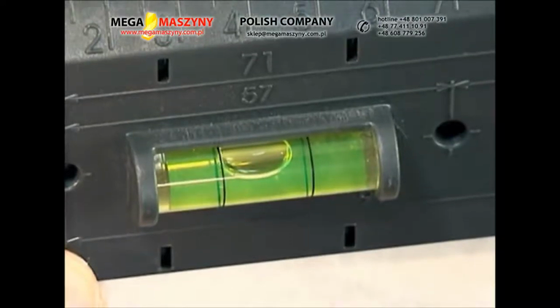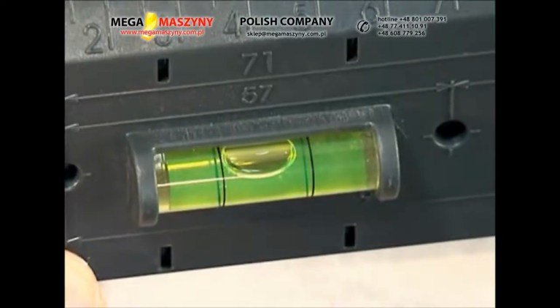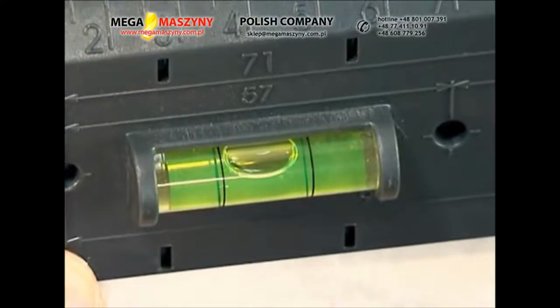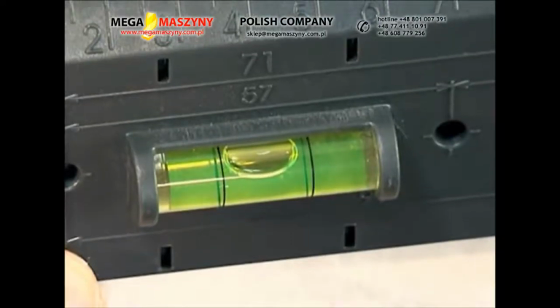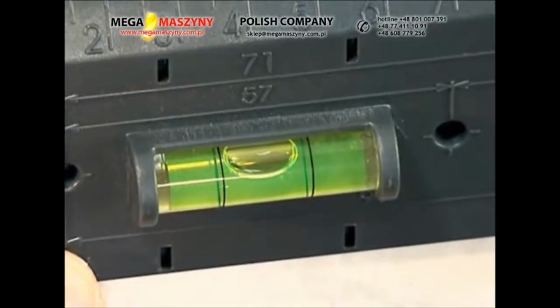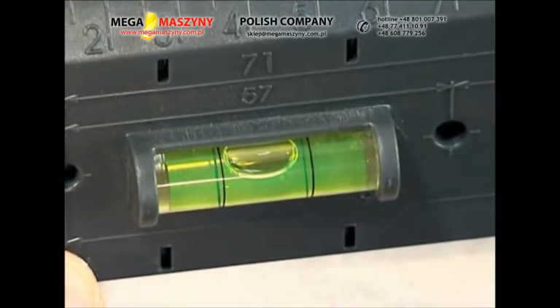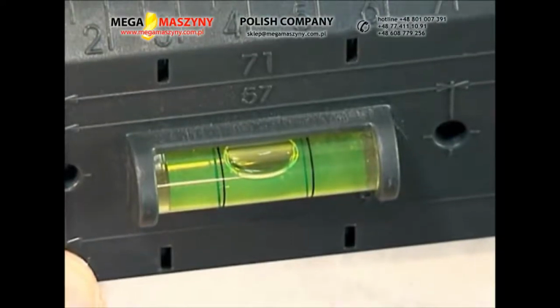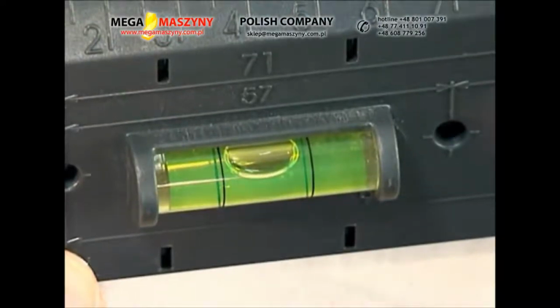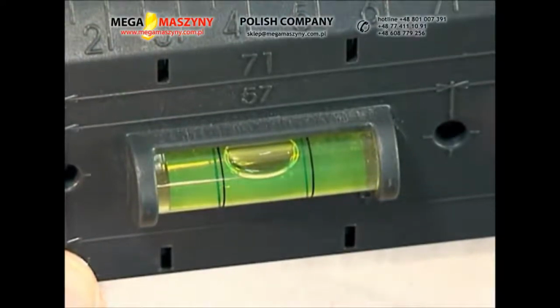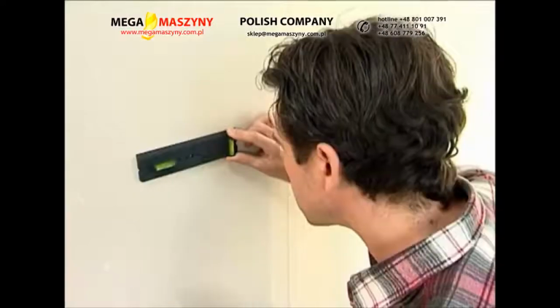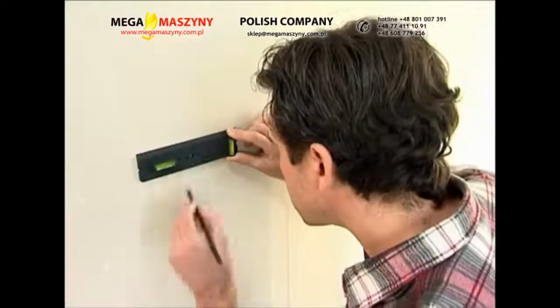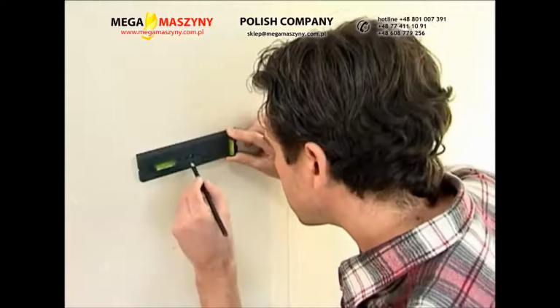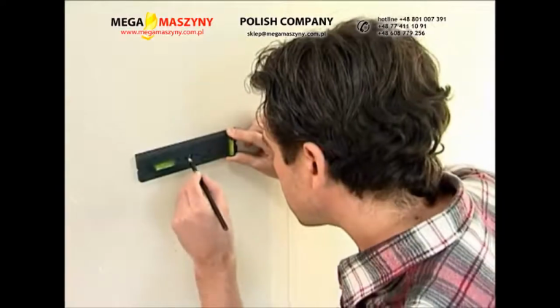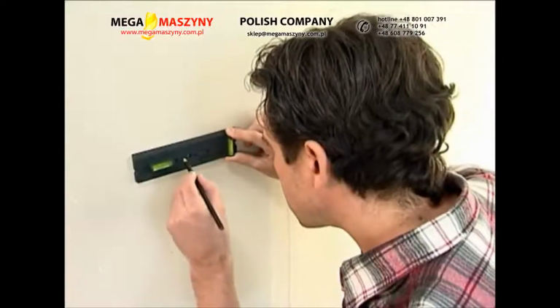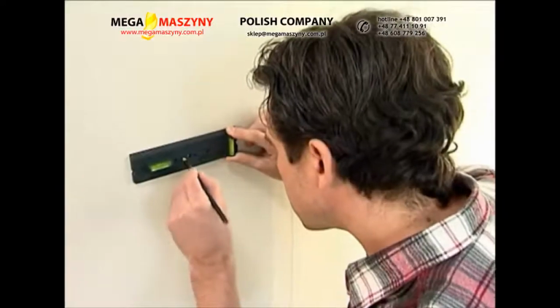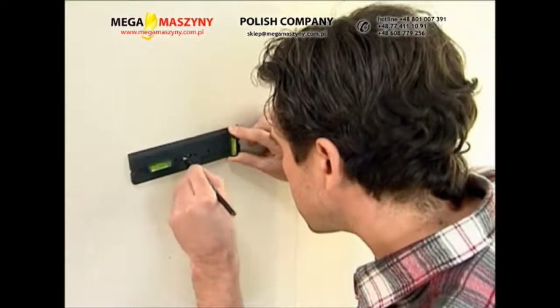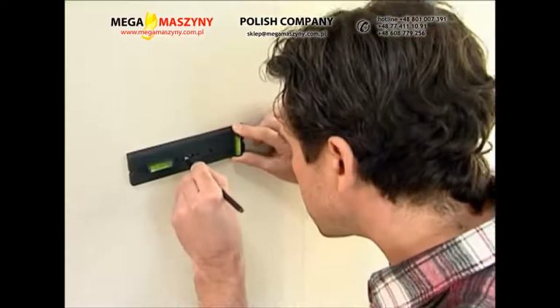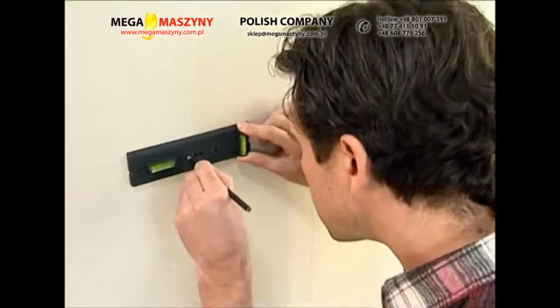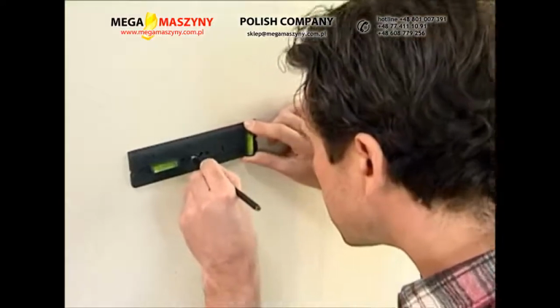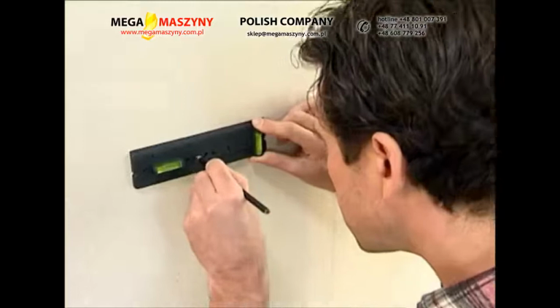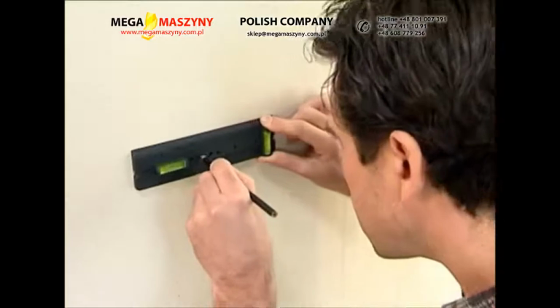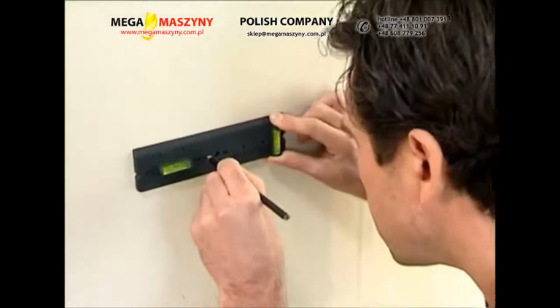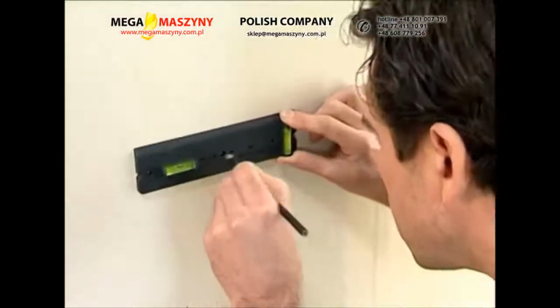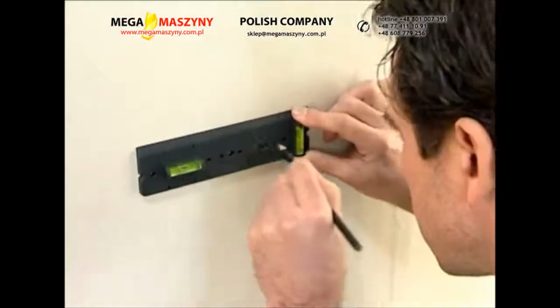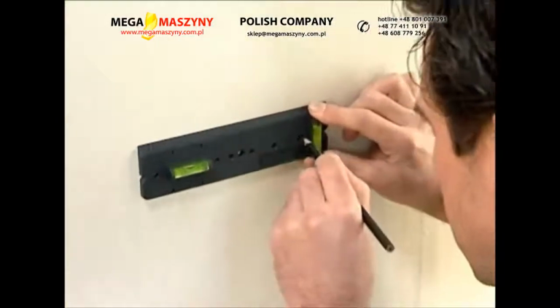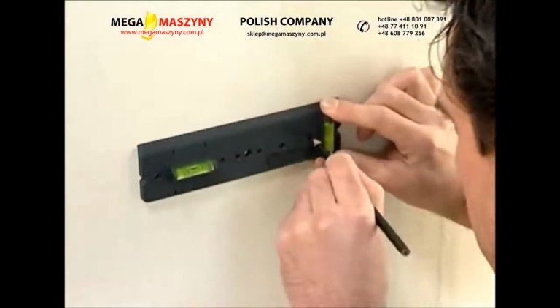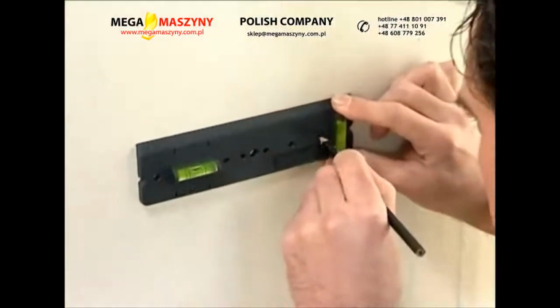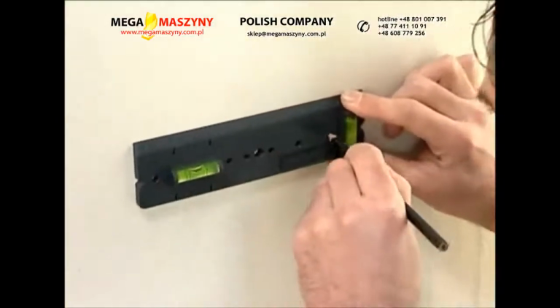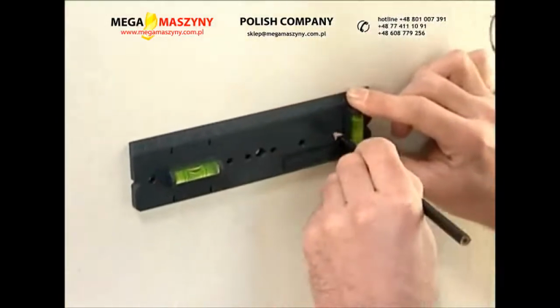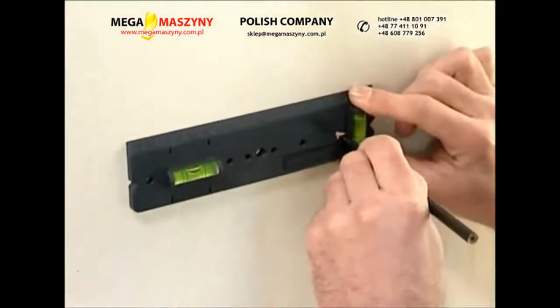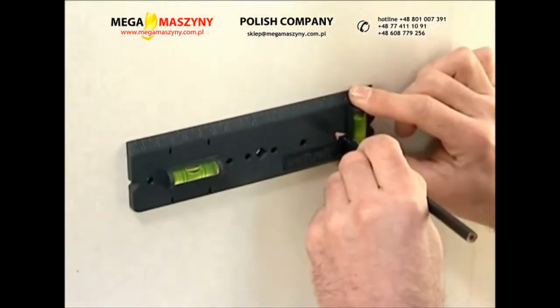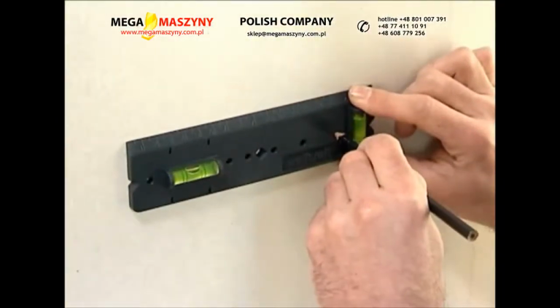Template for hollow wall boxes for the installation of common socket outlet combinations.